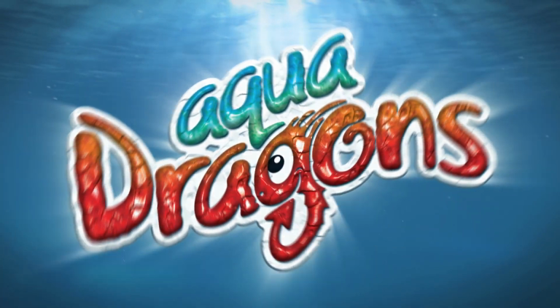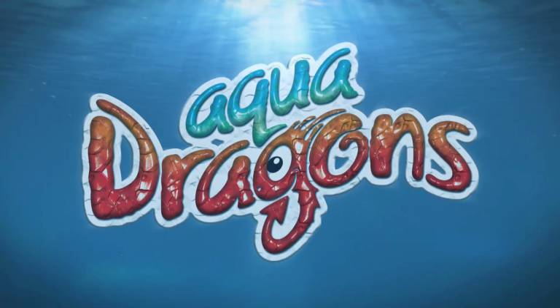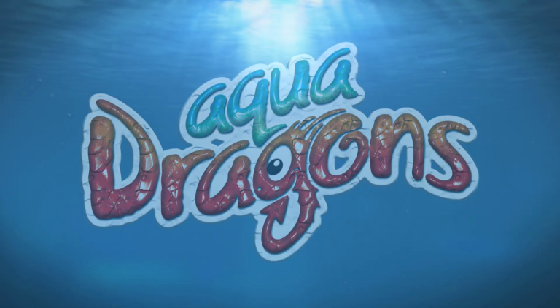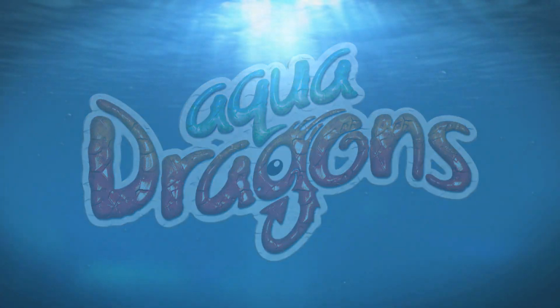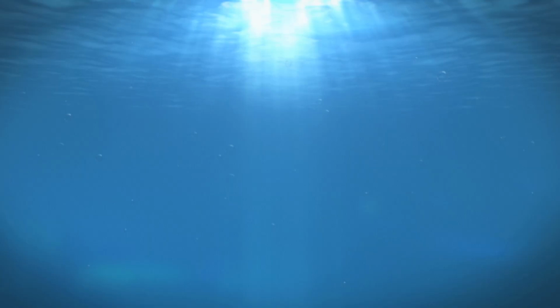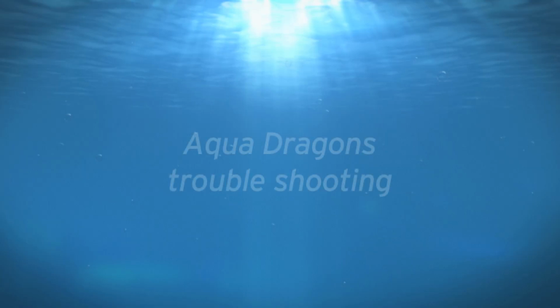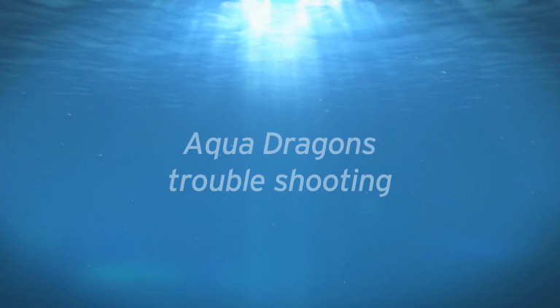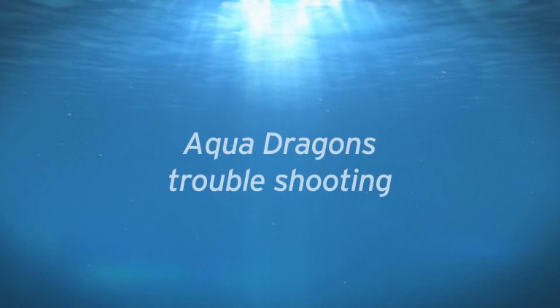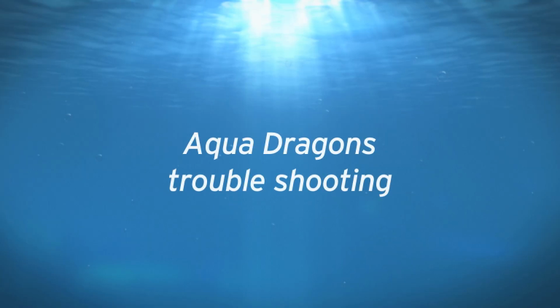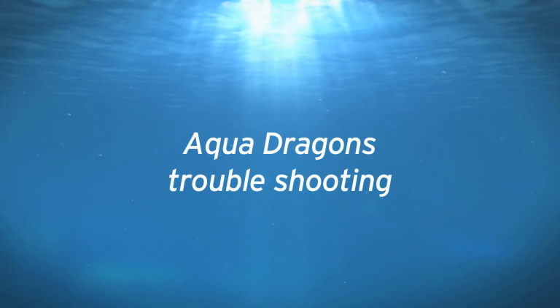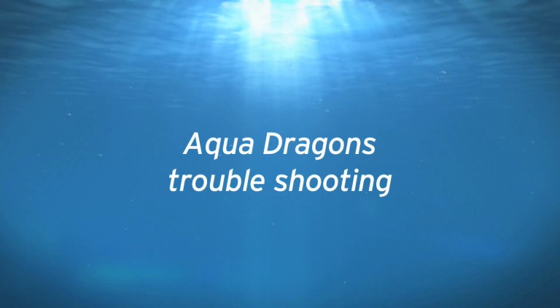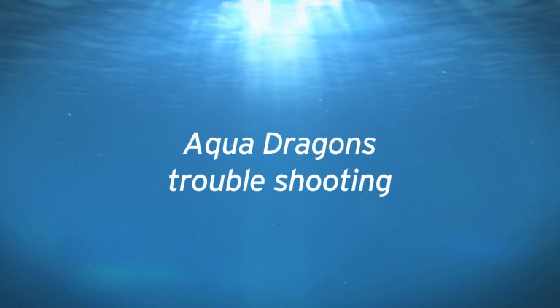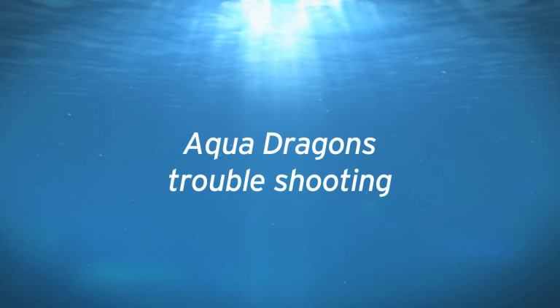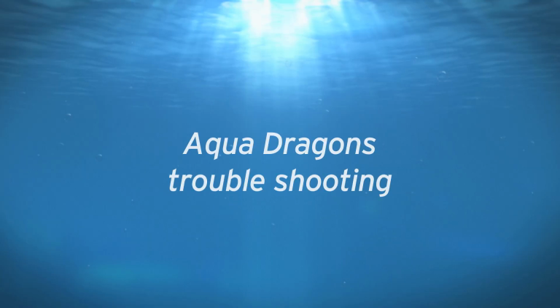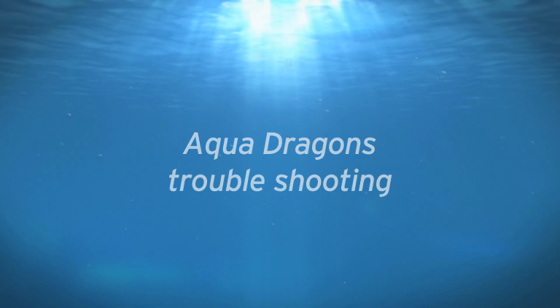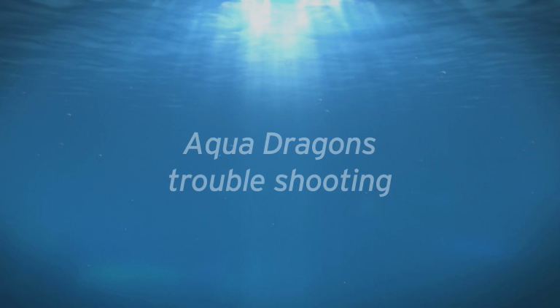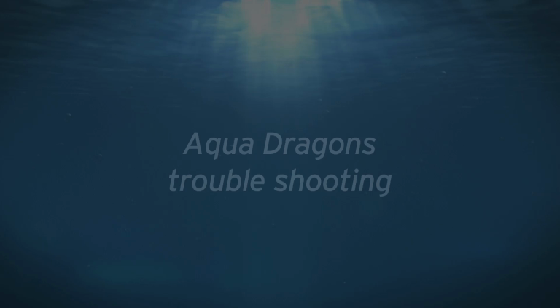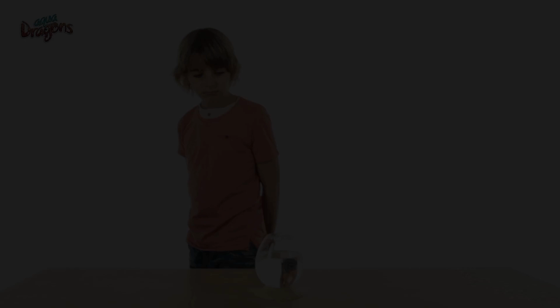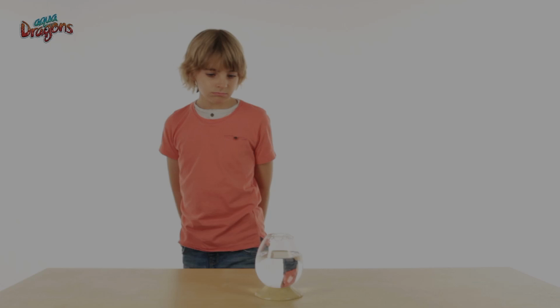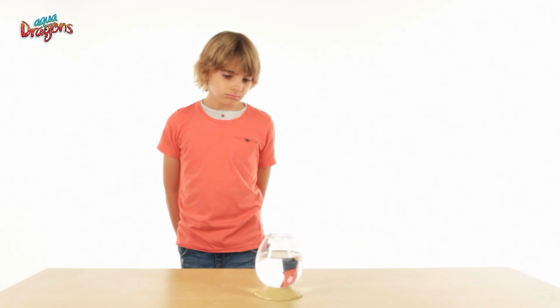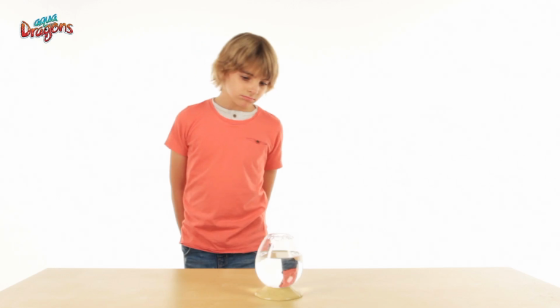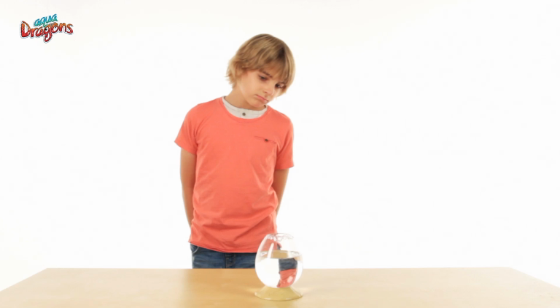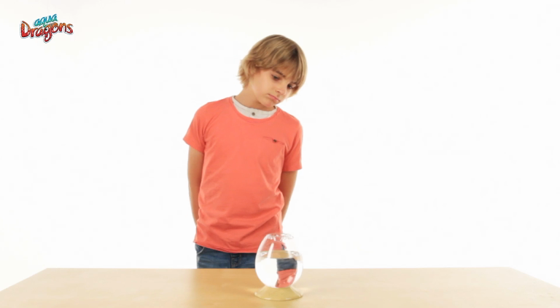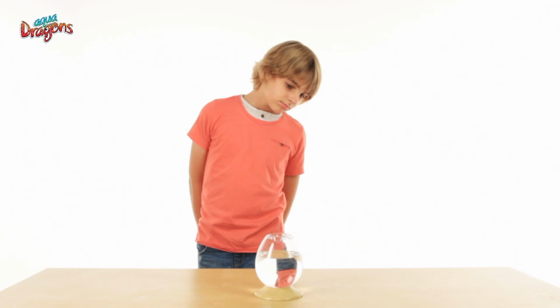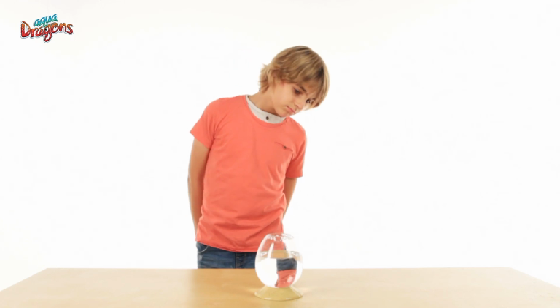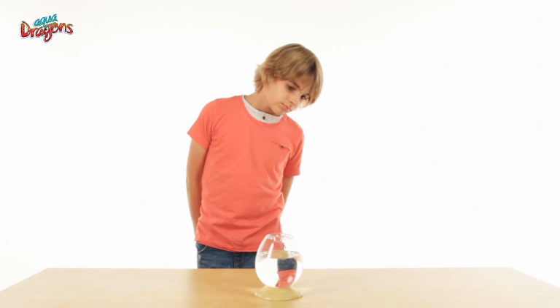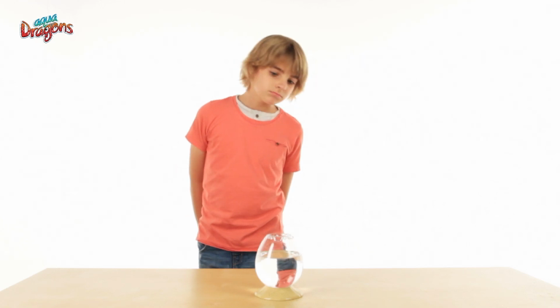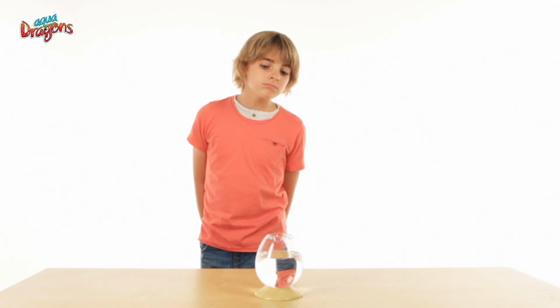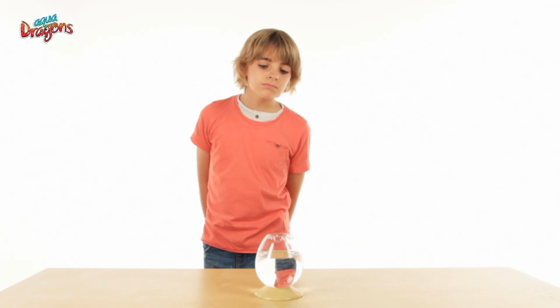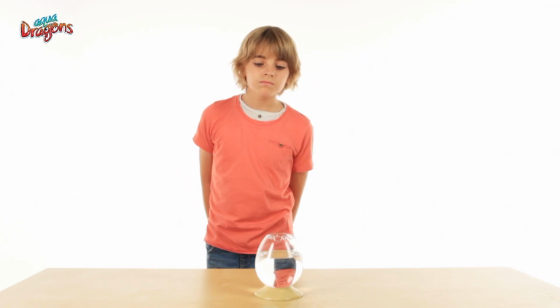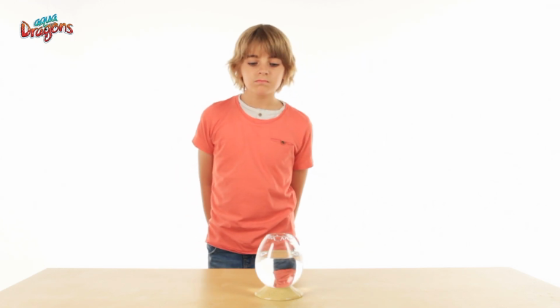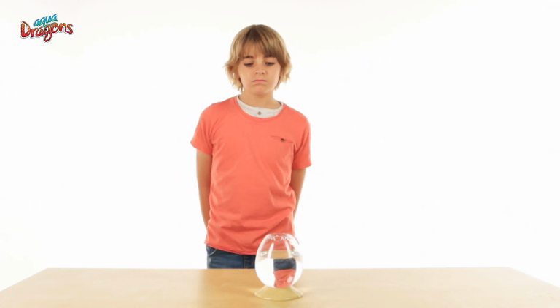Aquadragons troubleshooting. Having problems with your Aquadragons? Let's troubleshoot.